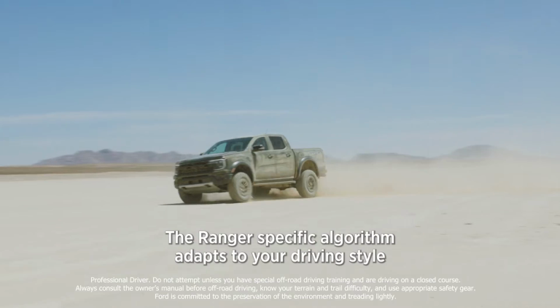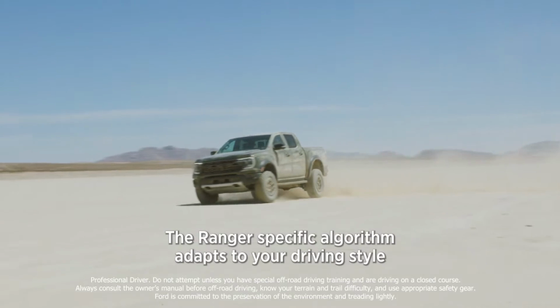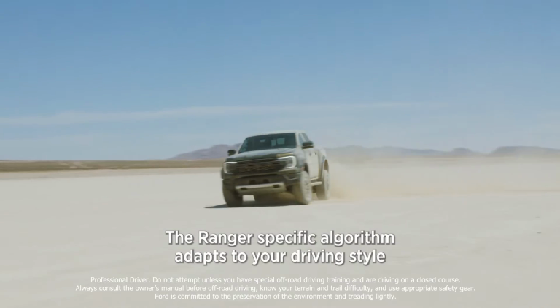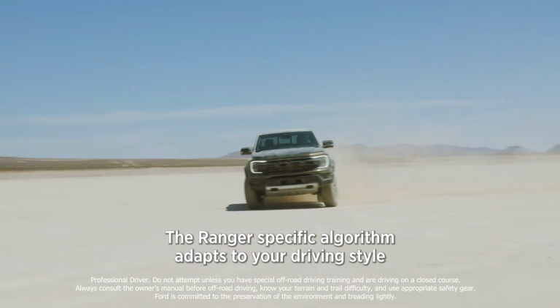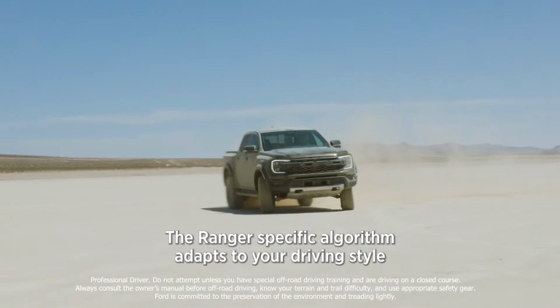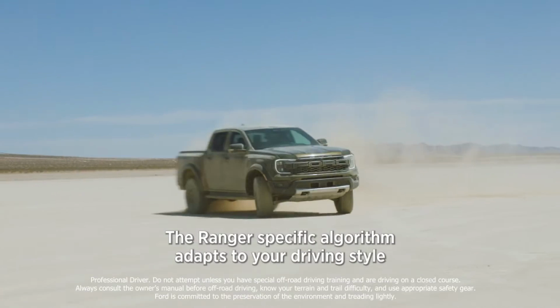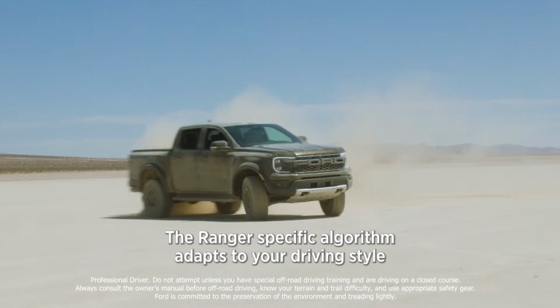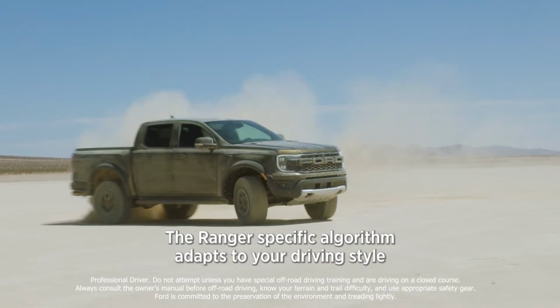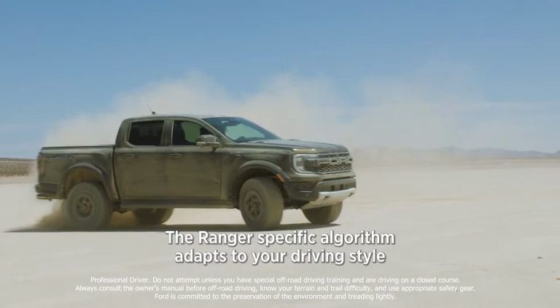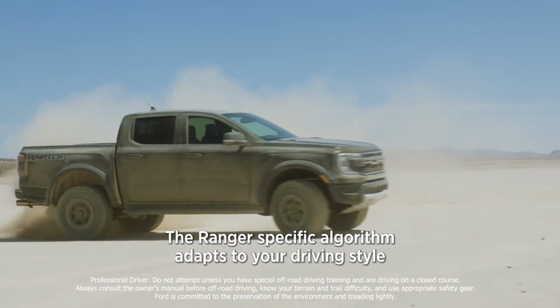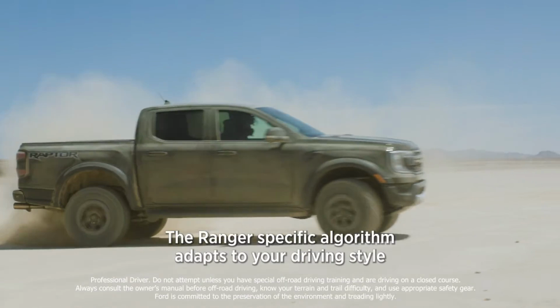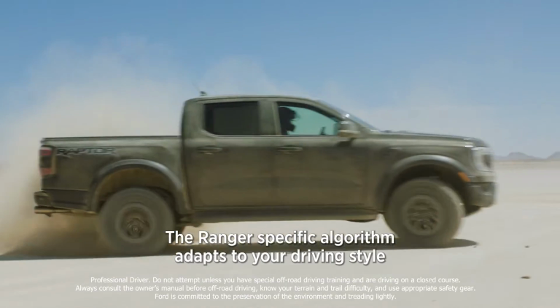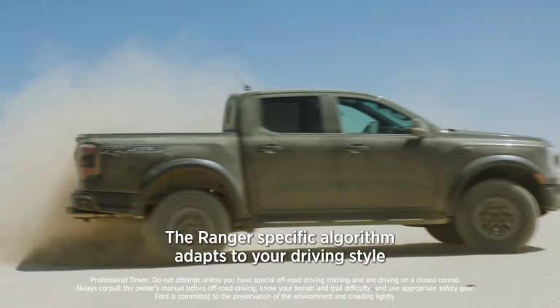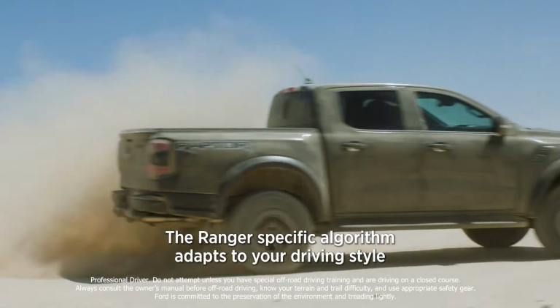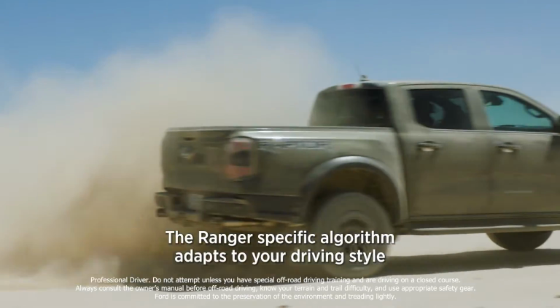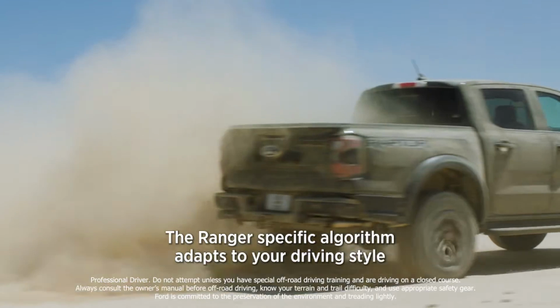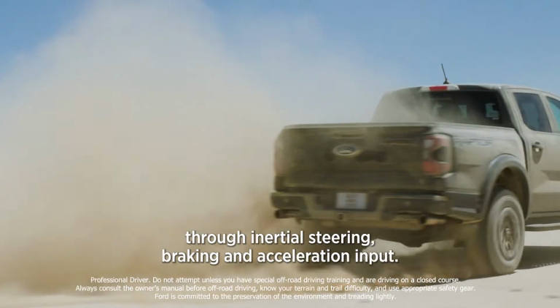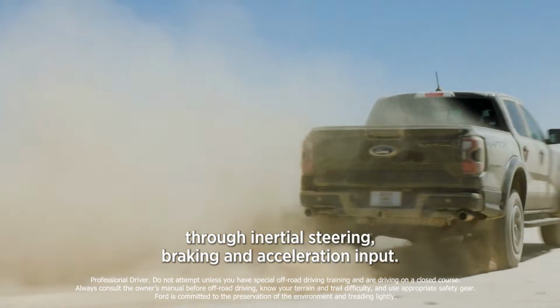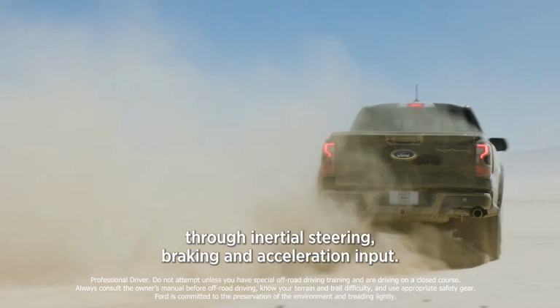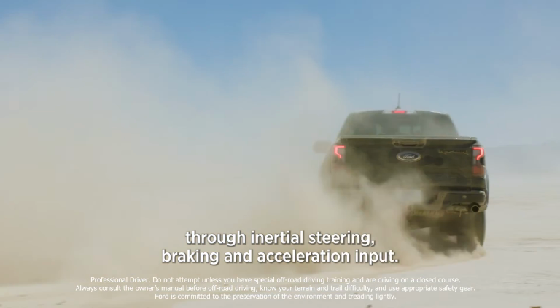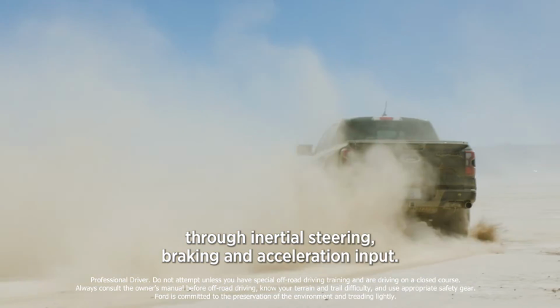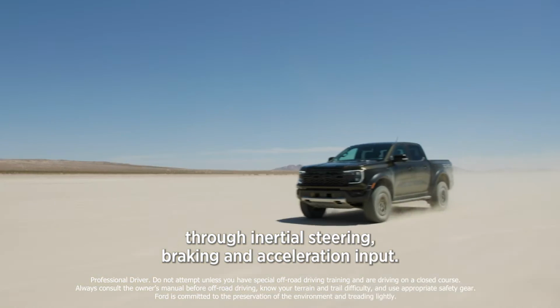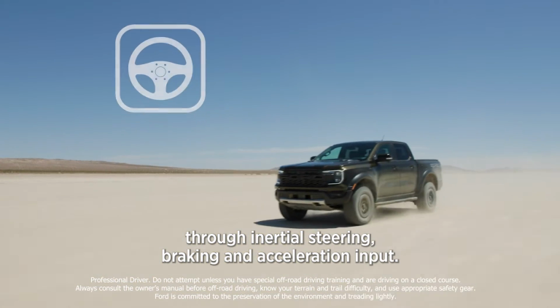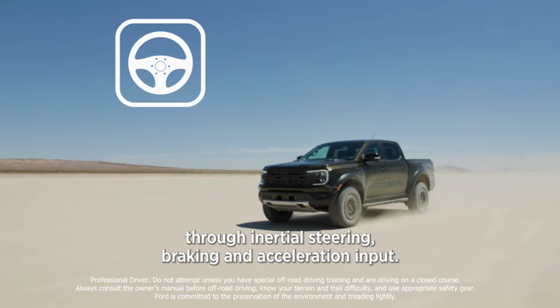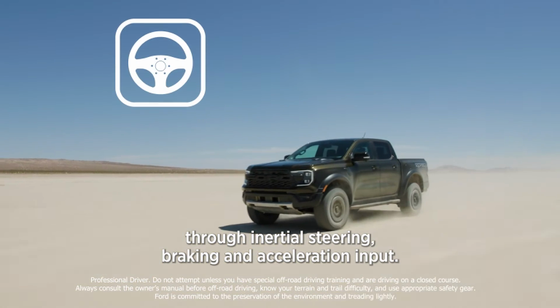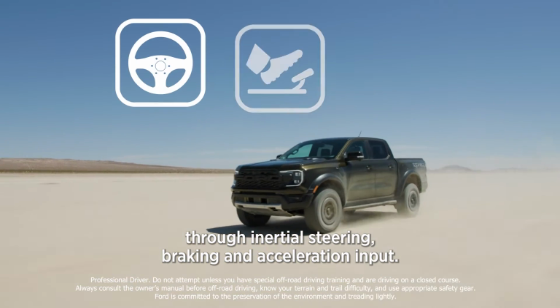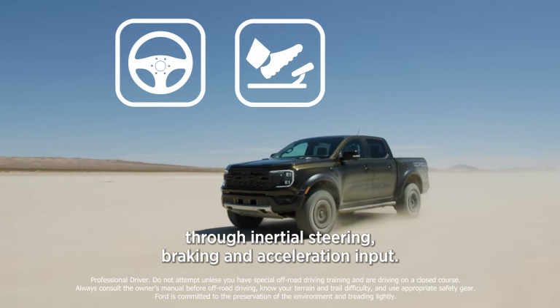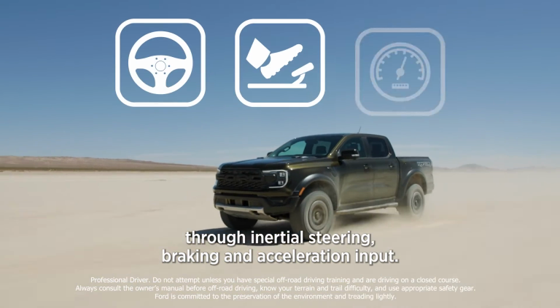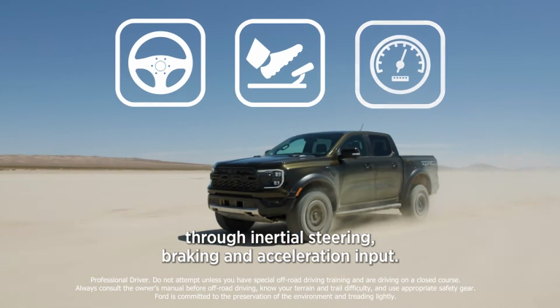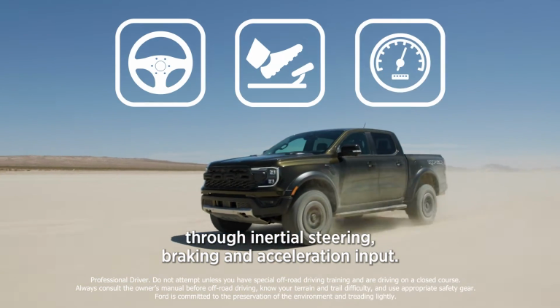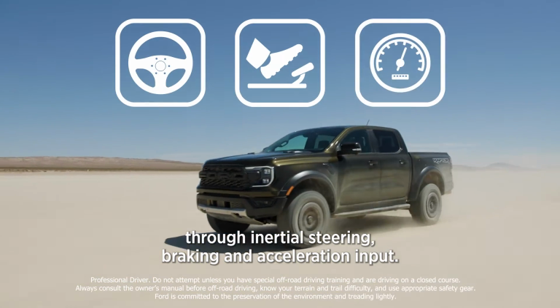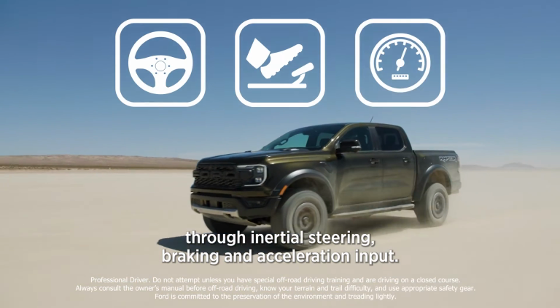The Ranger-specific algorithm adapts to your driving style through inertial, steering, braking, and acceleration input.